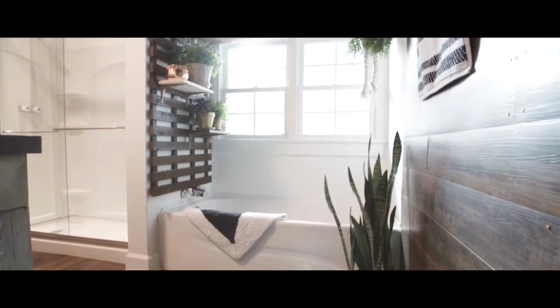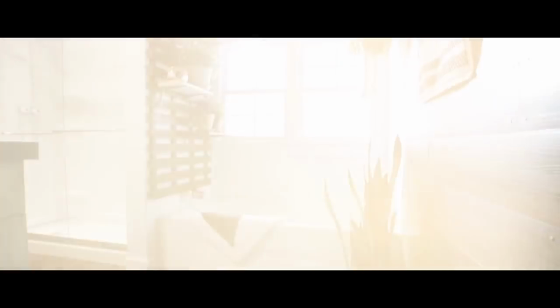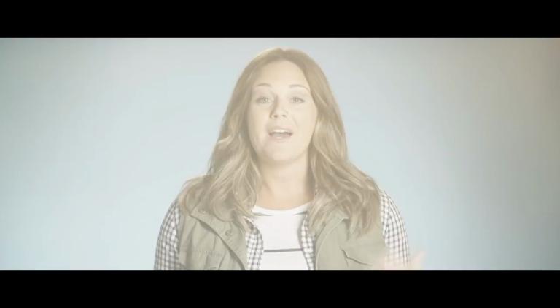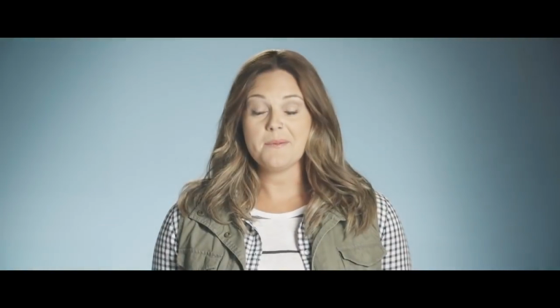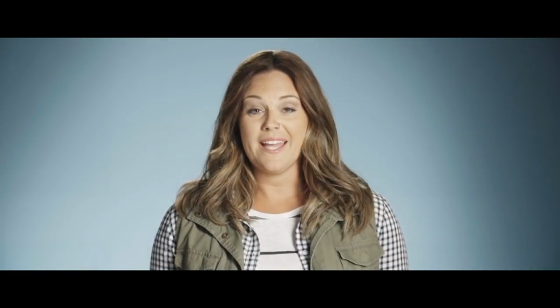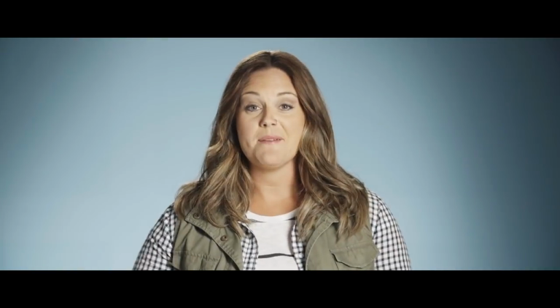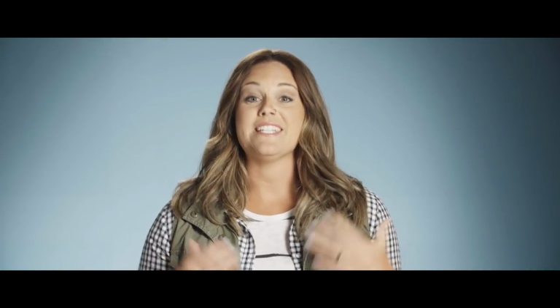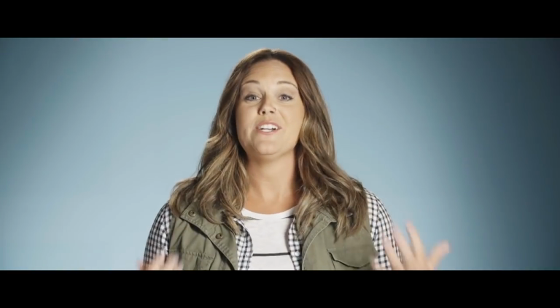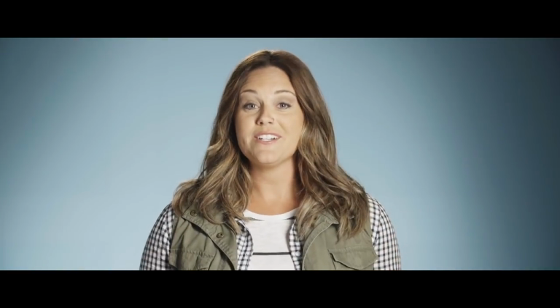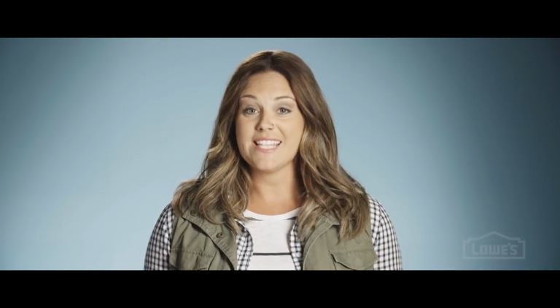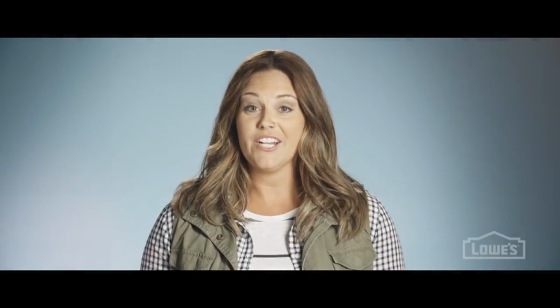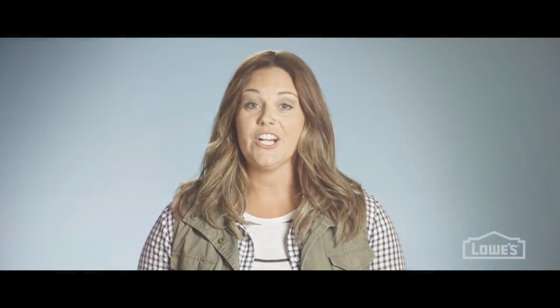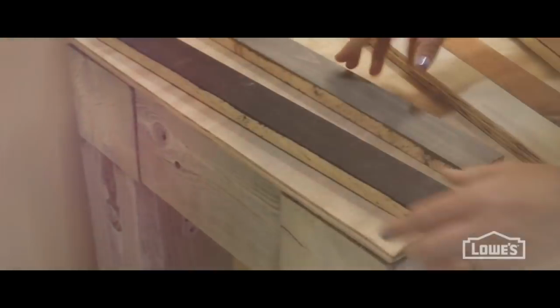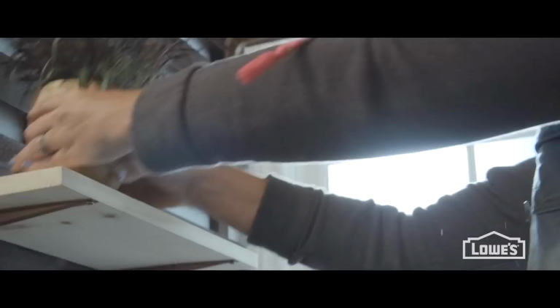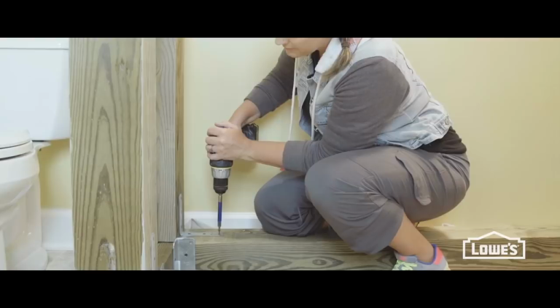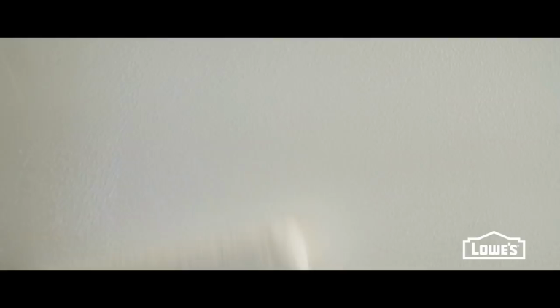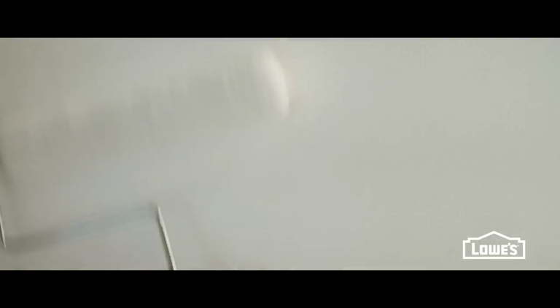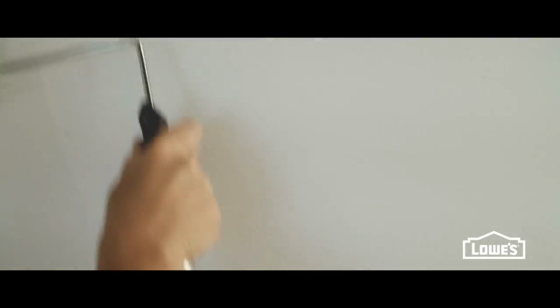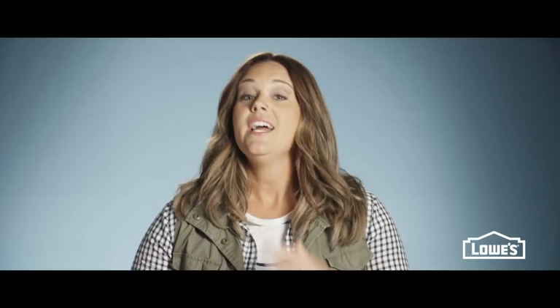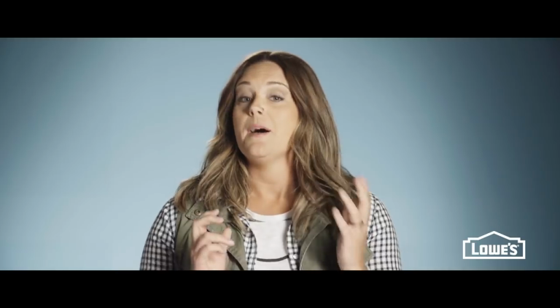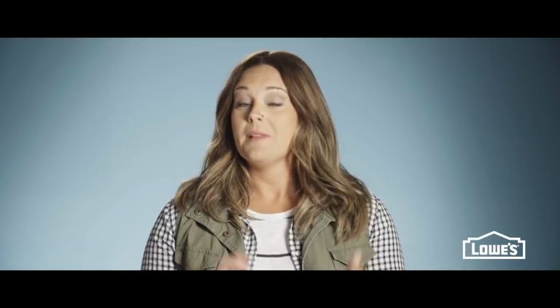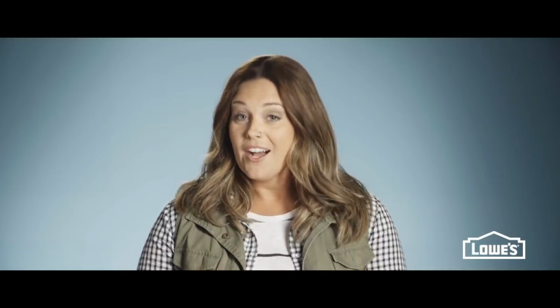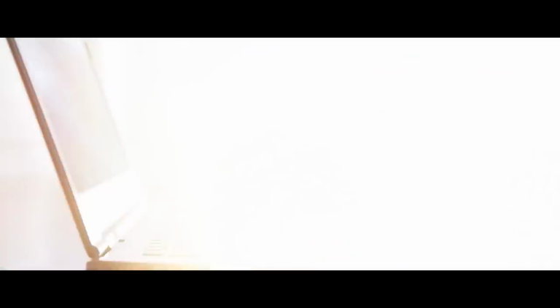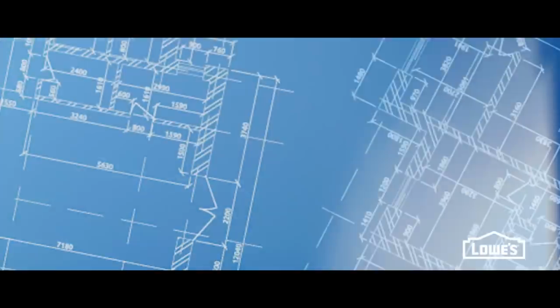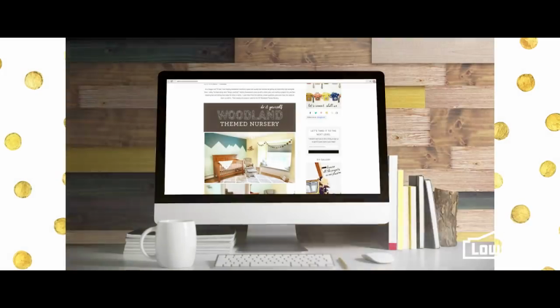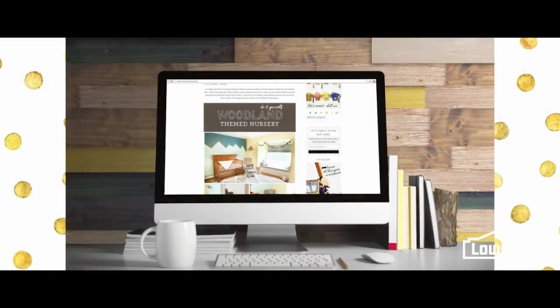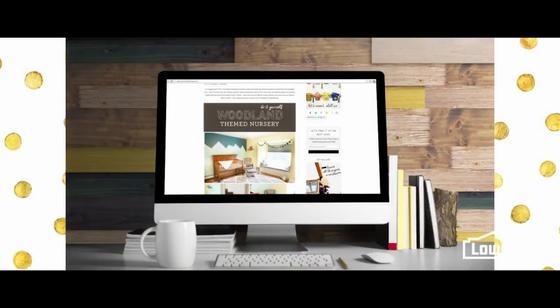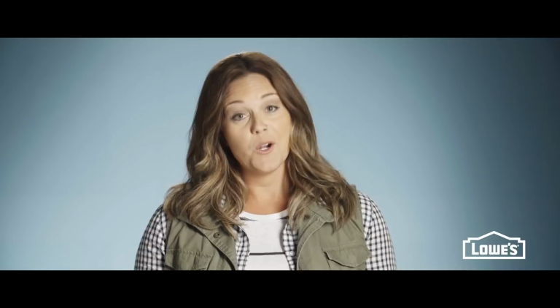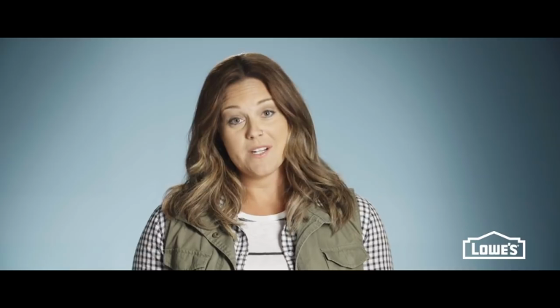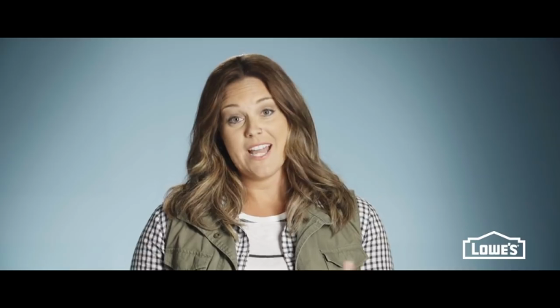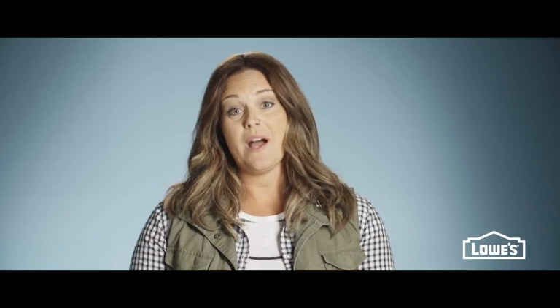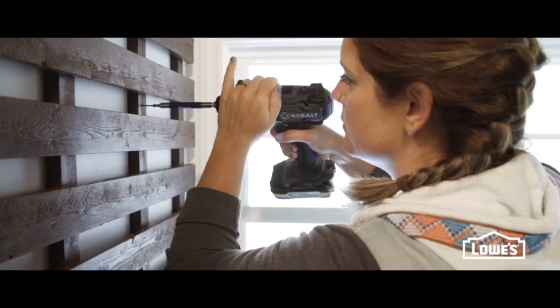I'm Monica Mangan. I'm an interior designer, a blogger, and a hardcore DIYer.